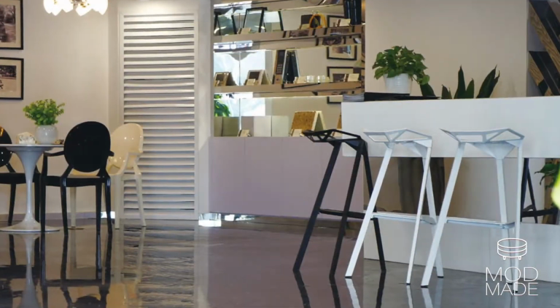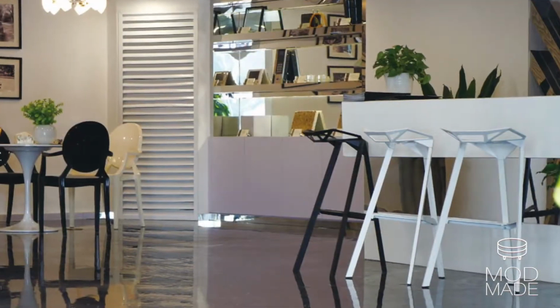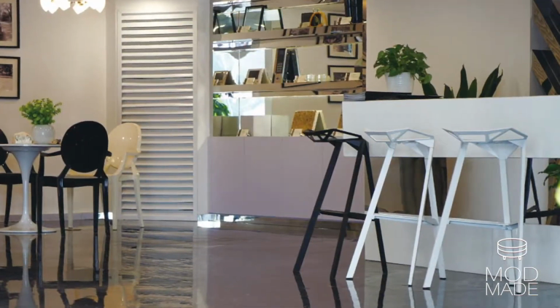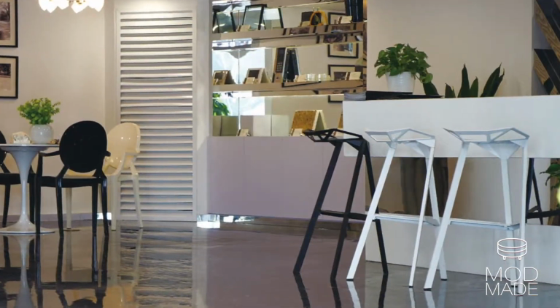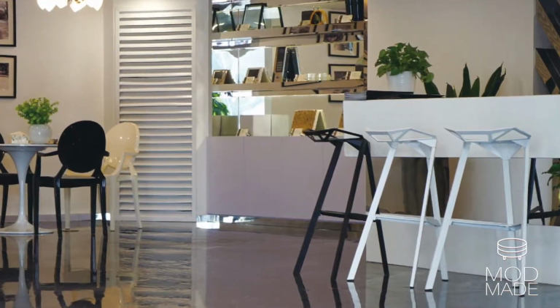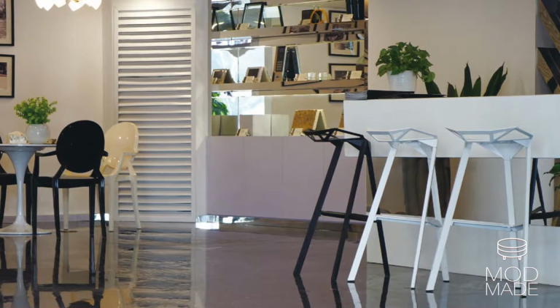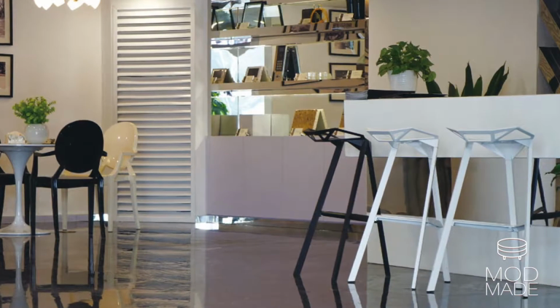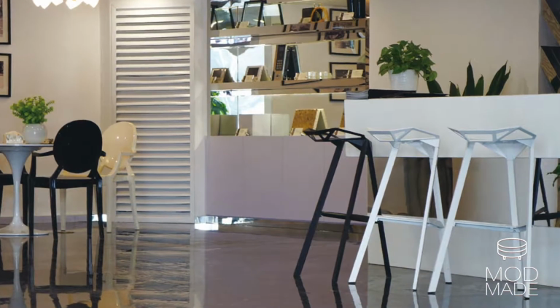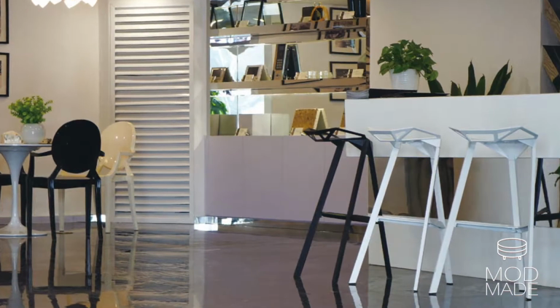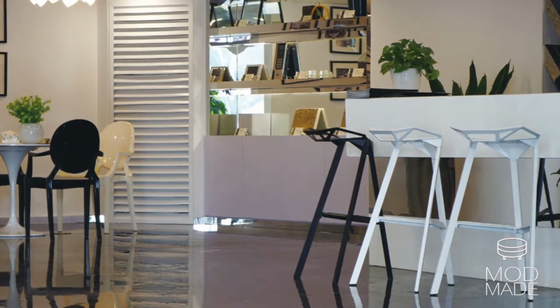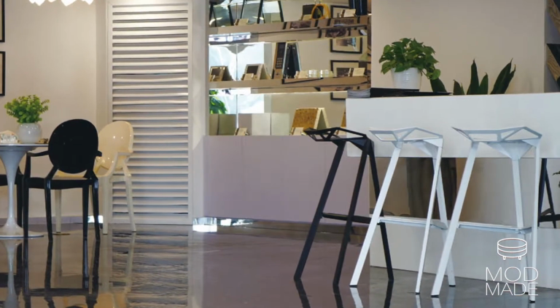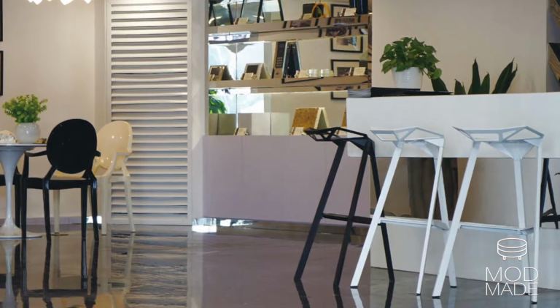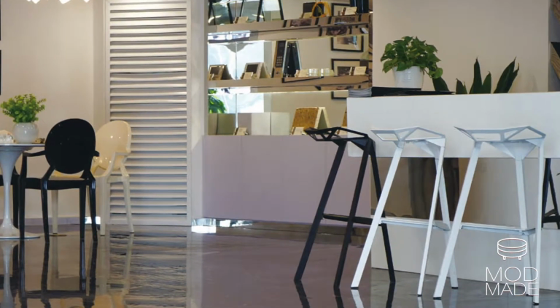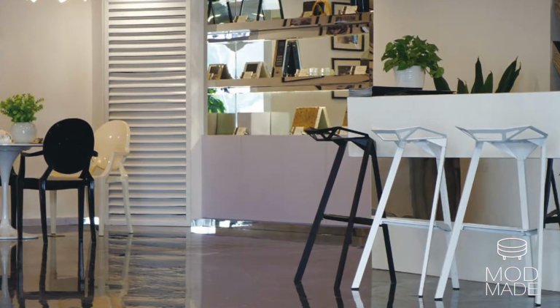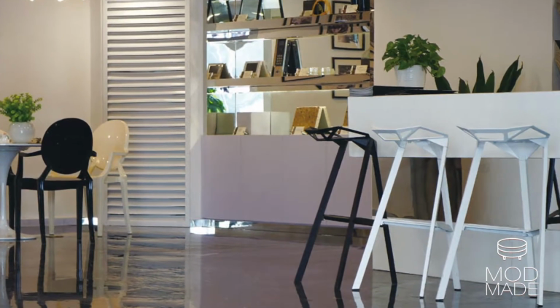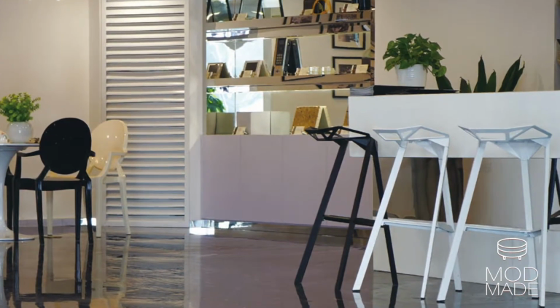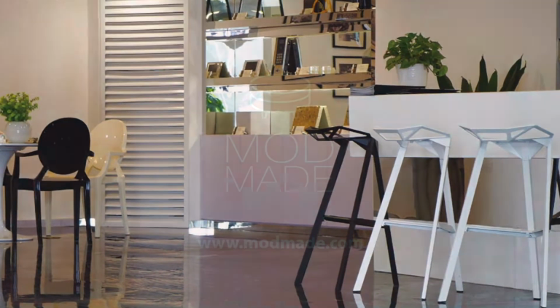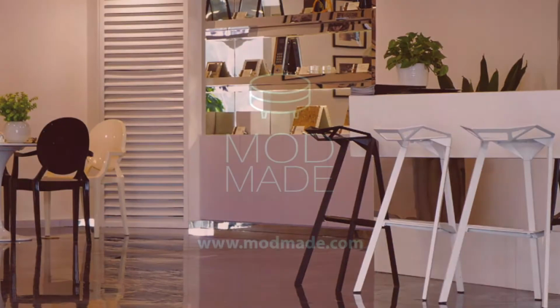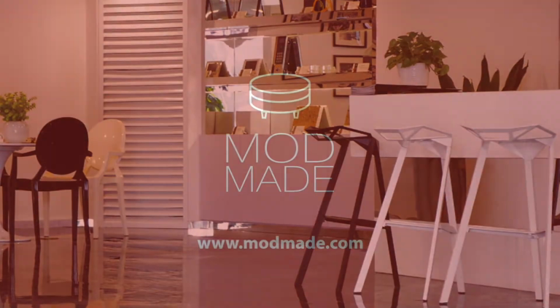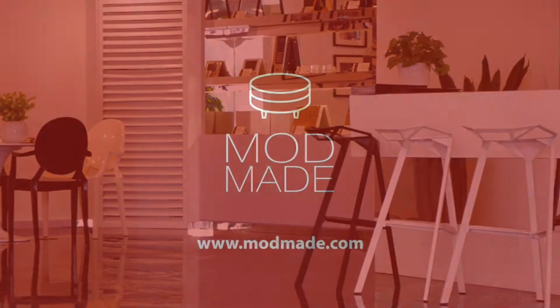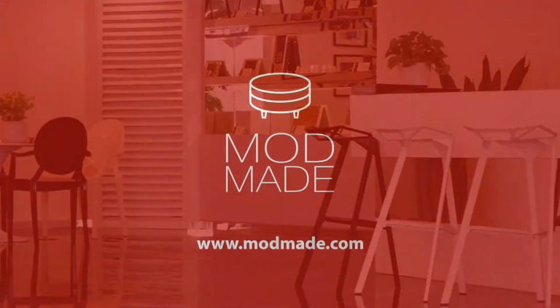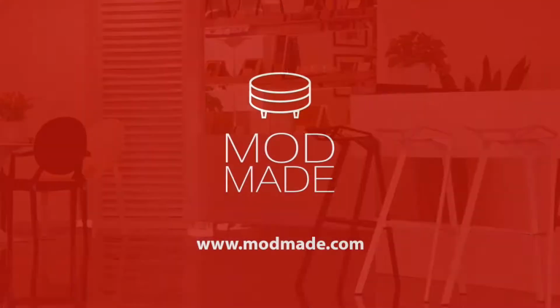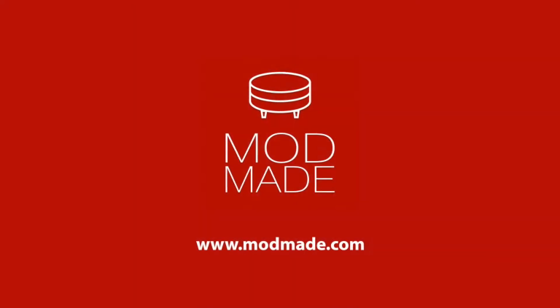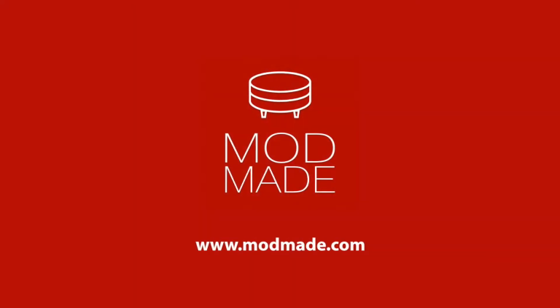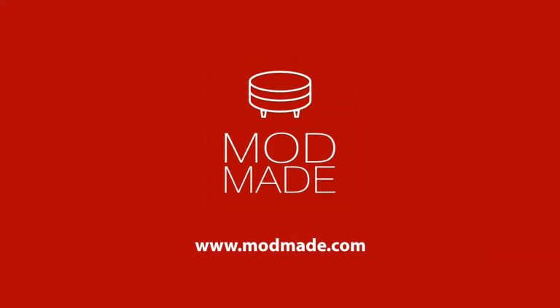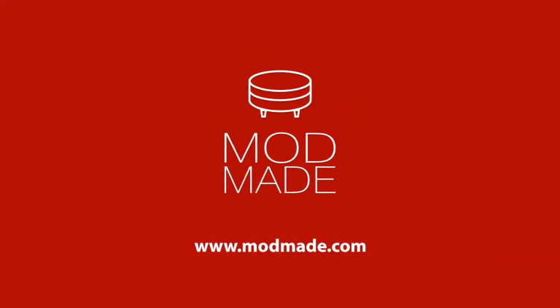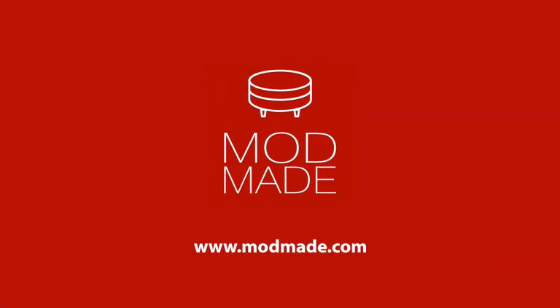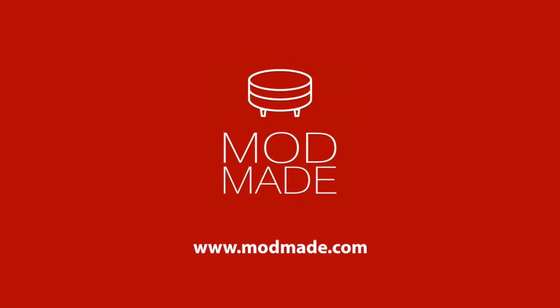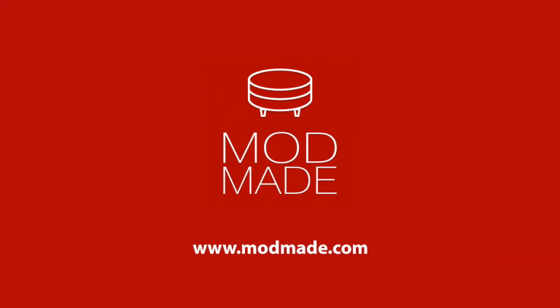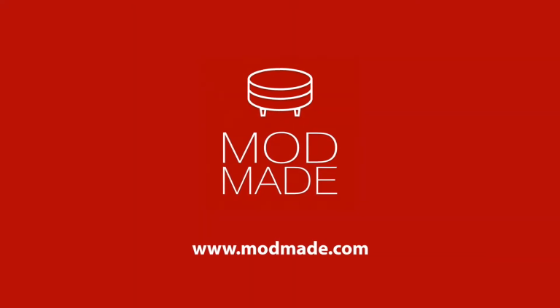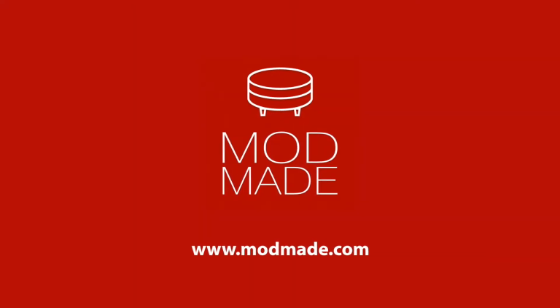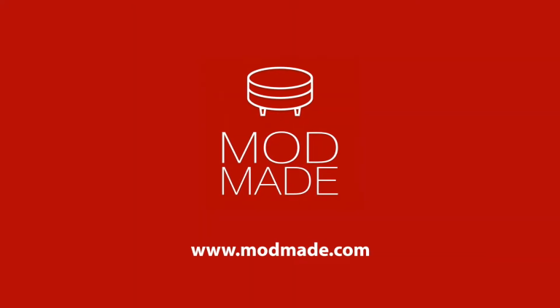For more instructional videos like these, visit our website at modmade.com.